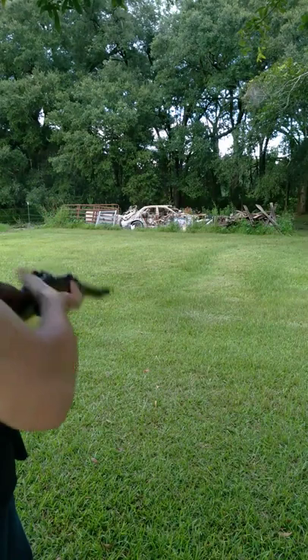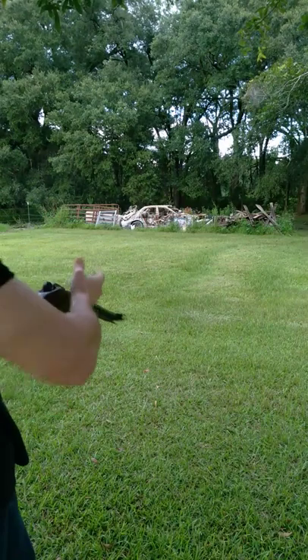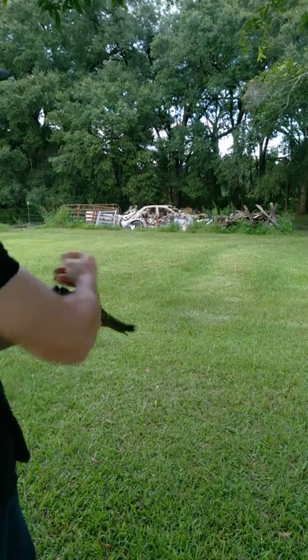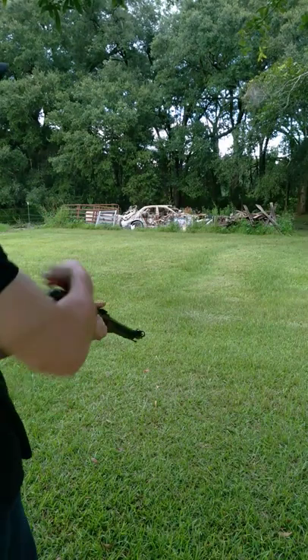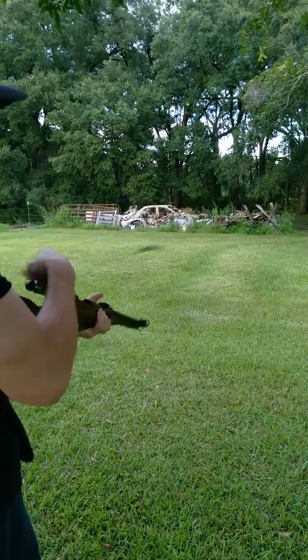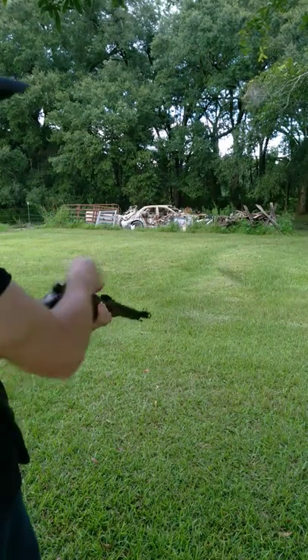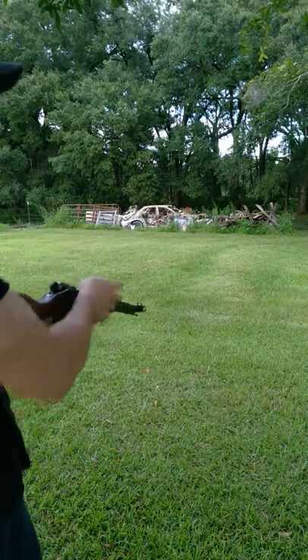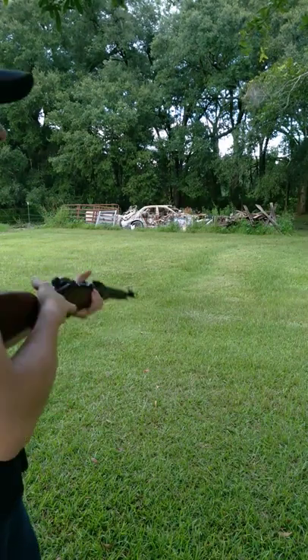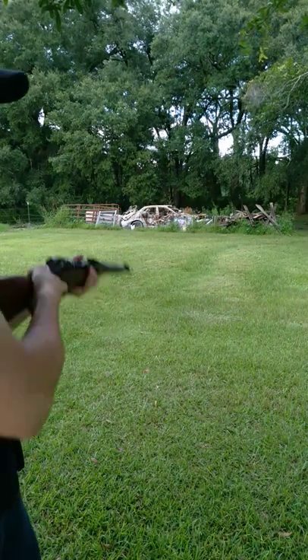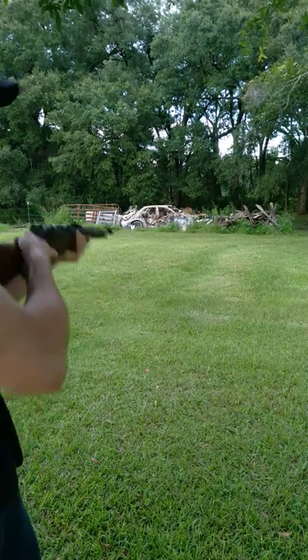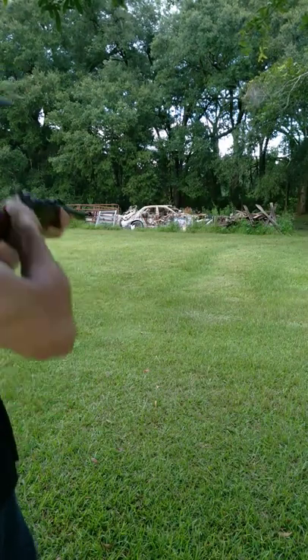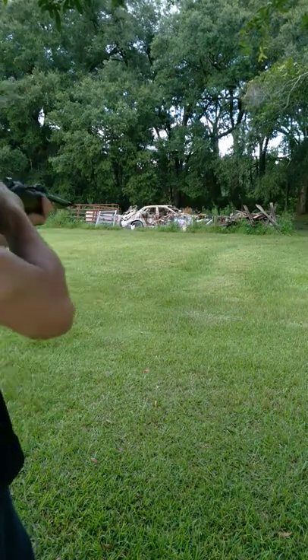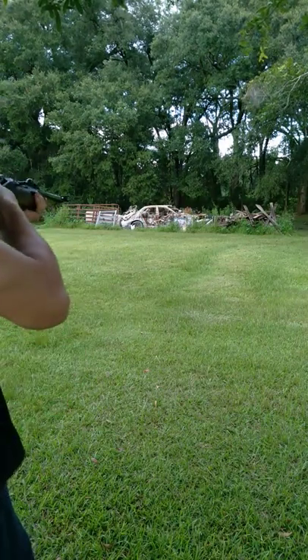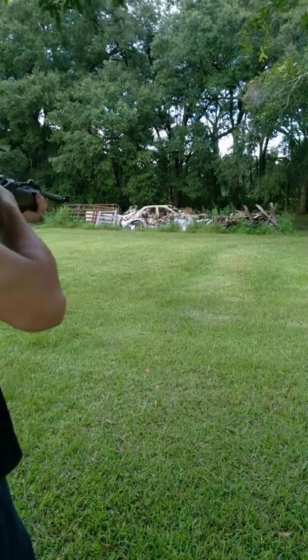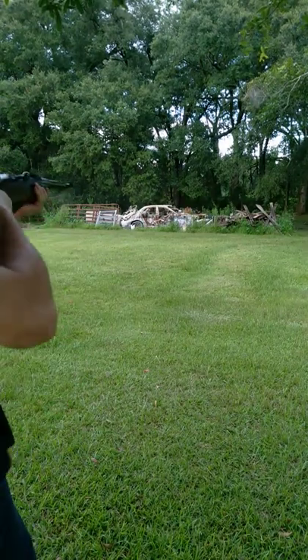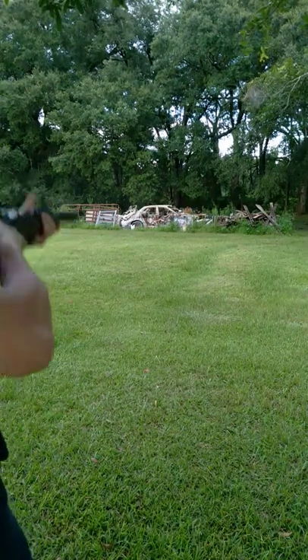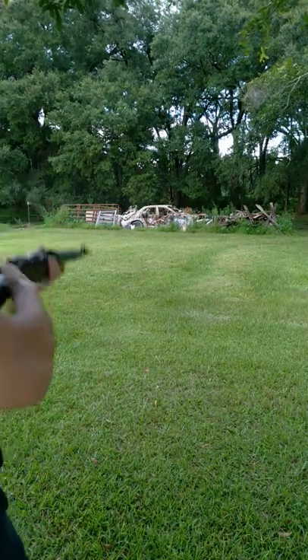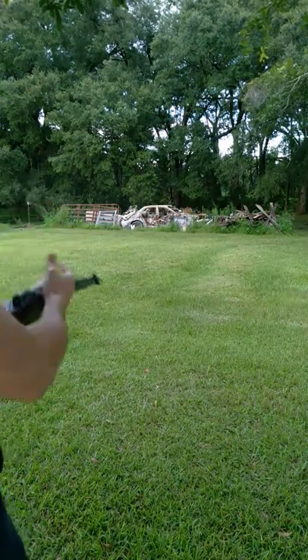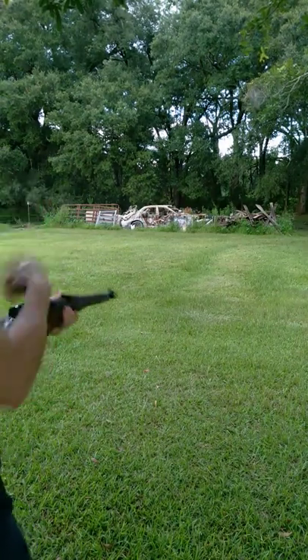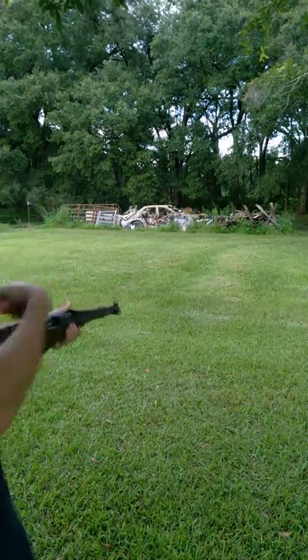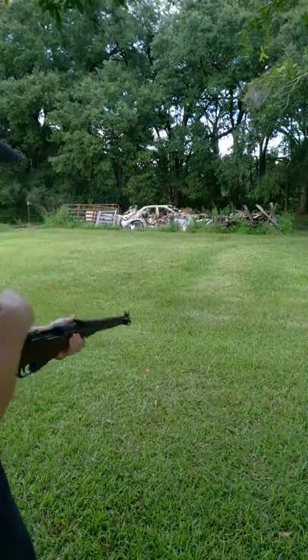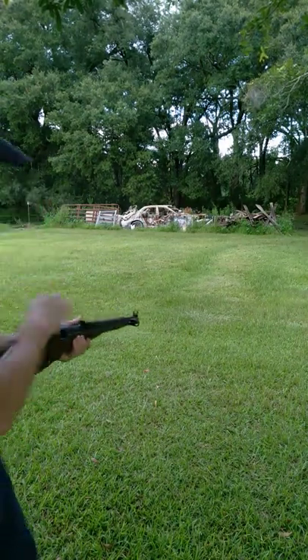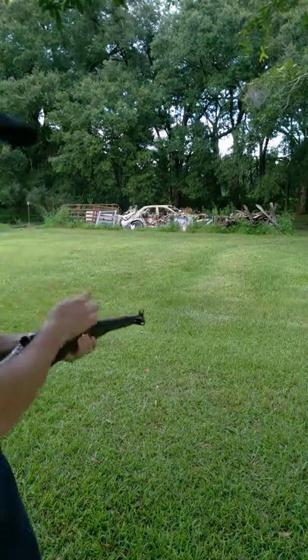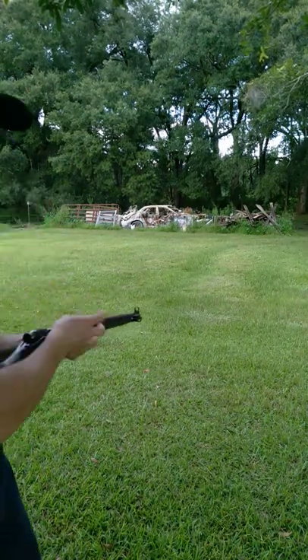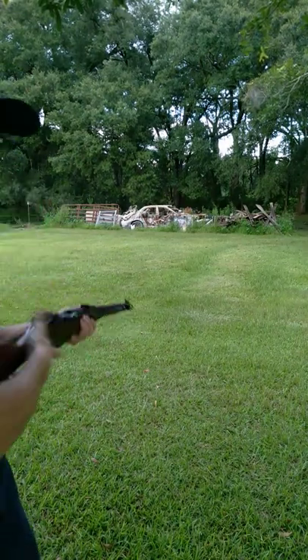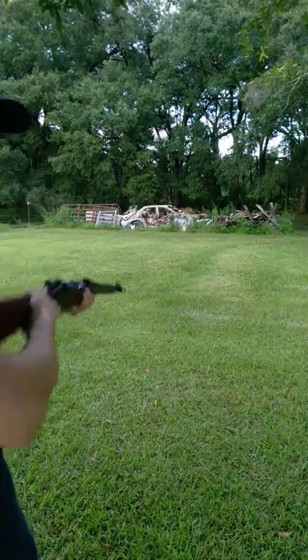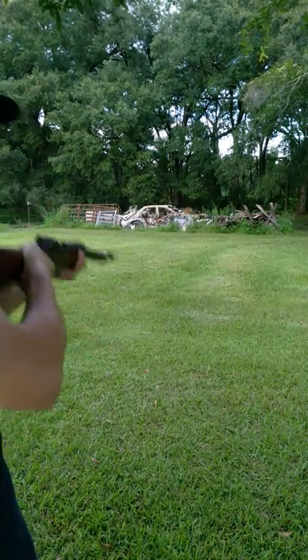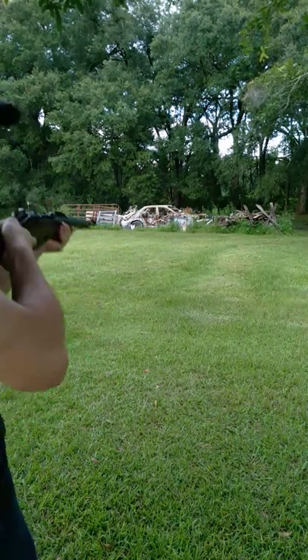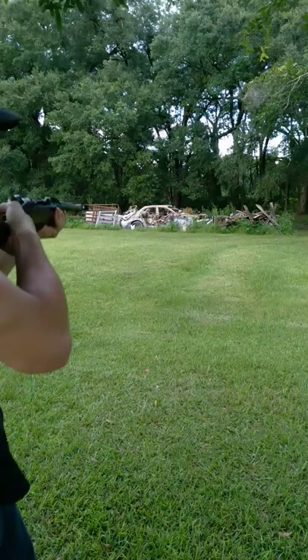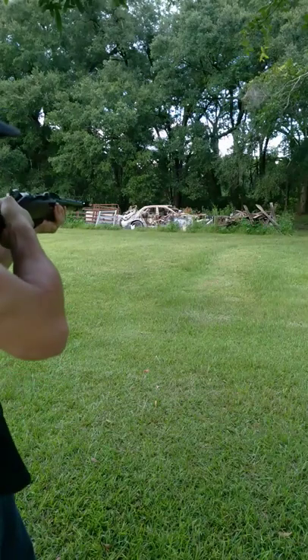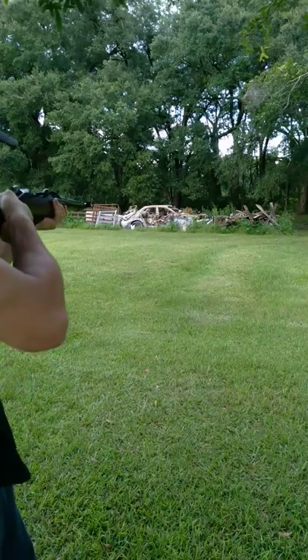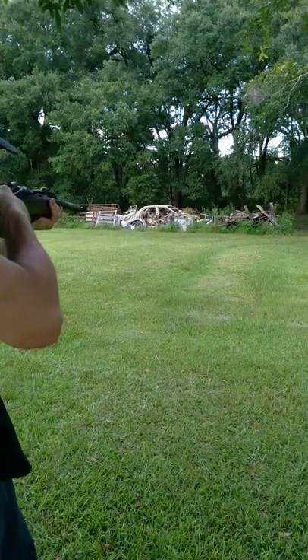Oh my god! Jeez Louise, I hope that's popping up on camera.